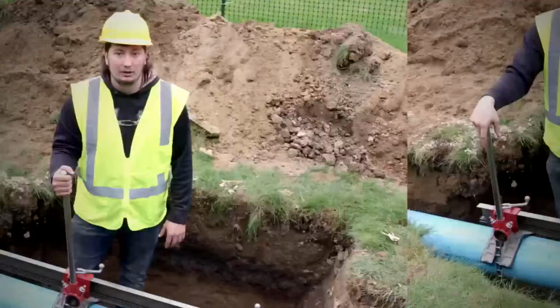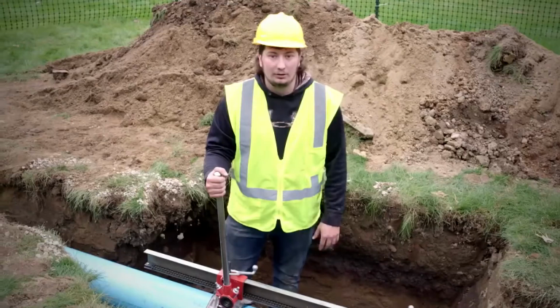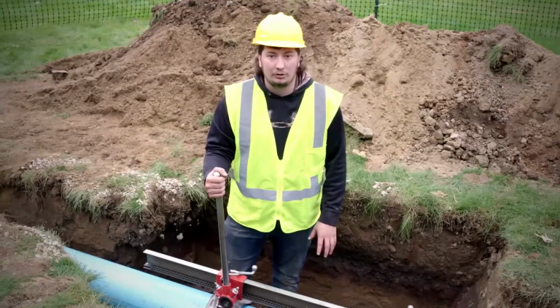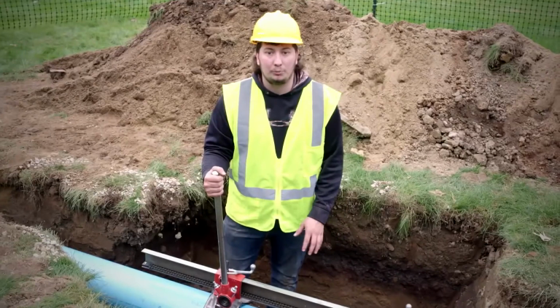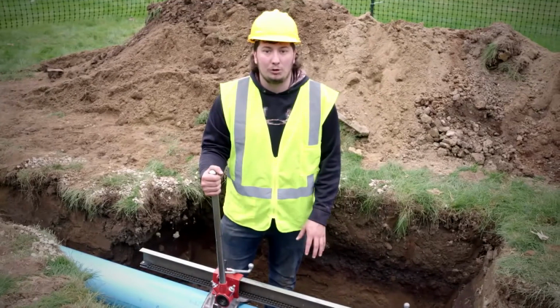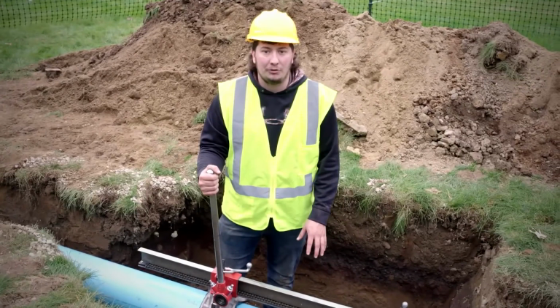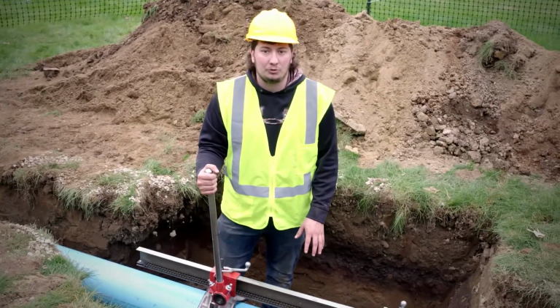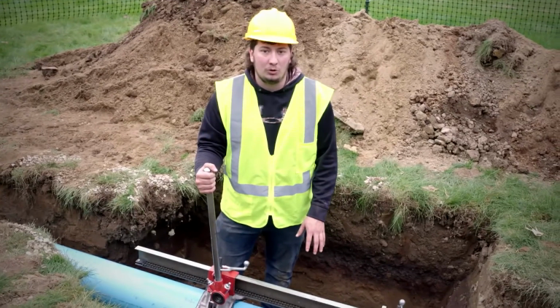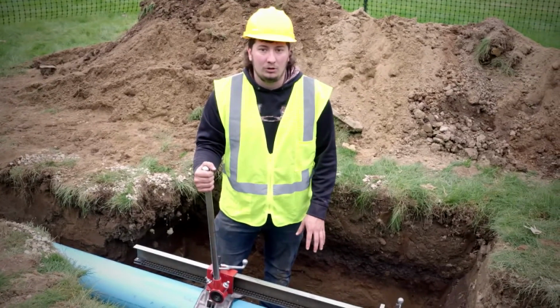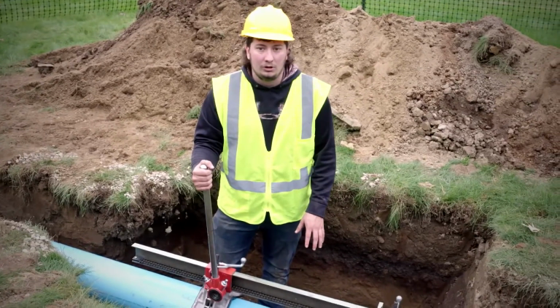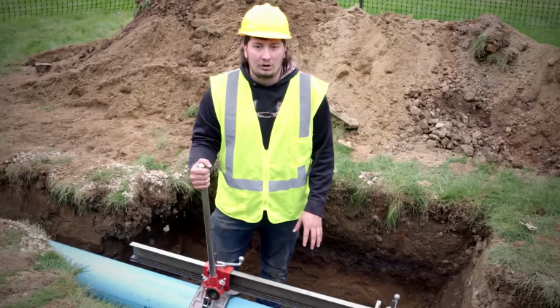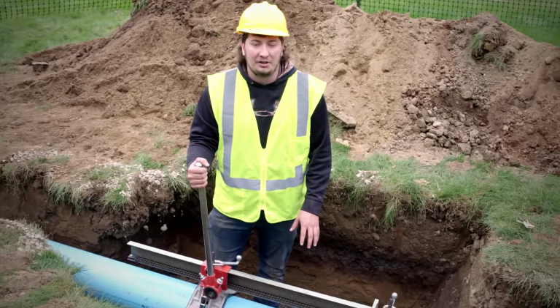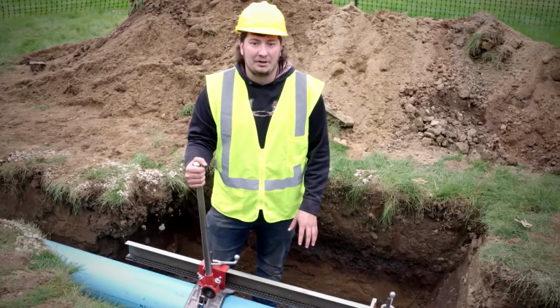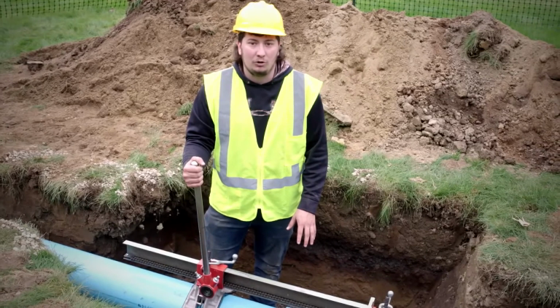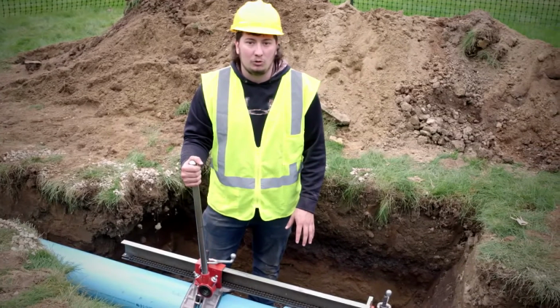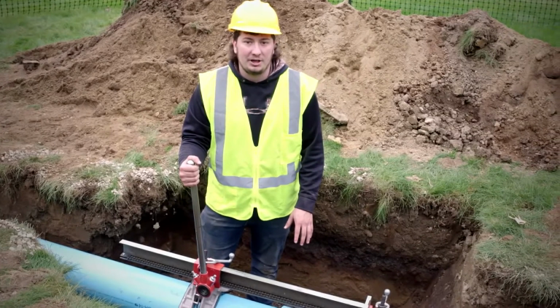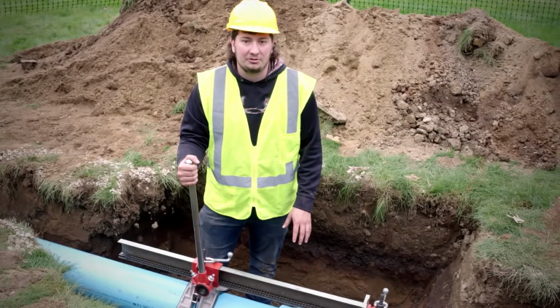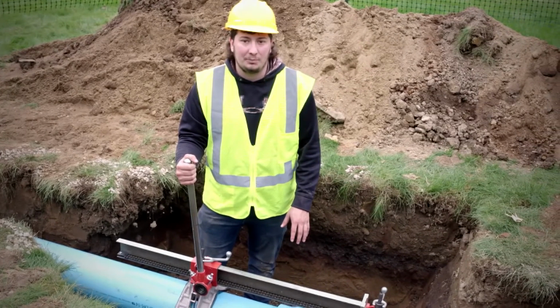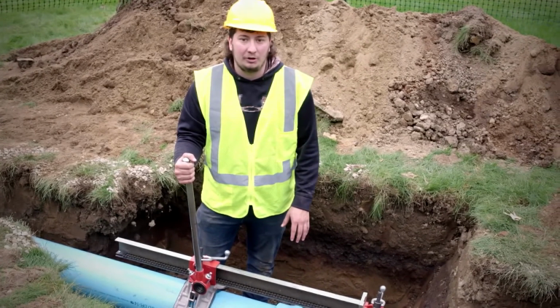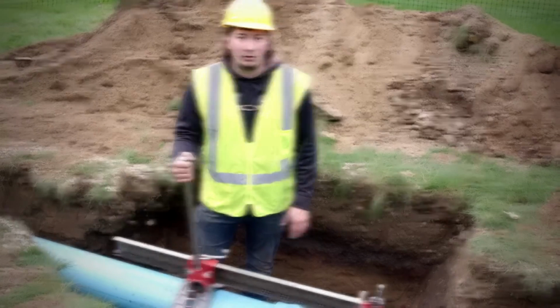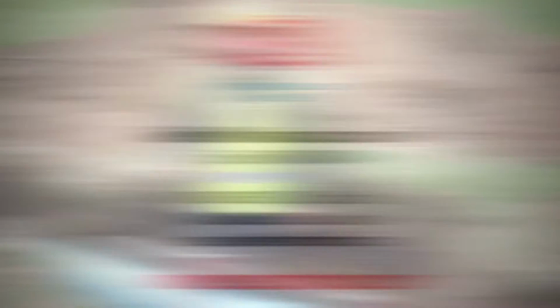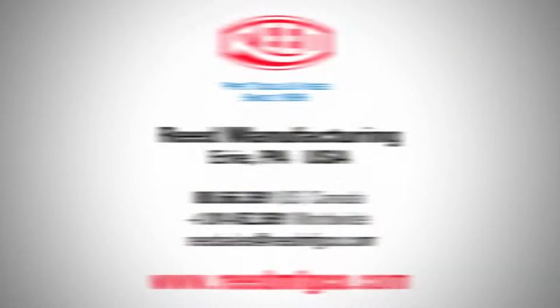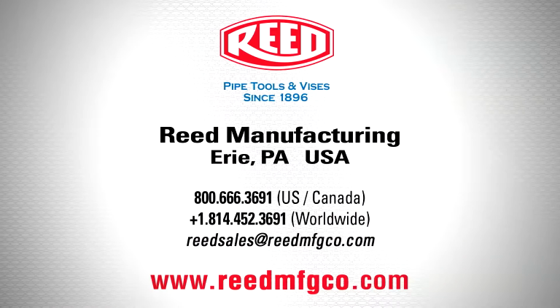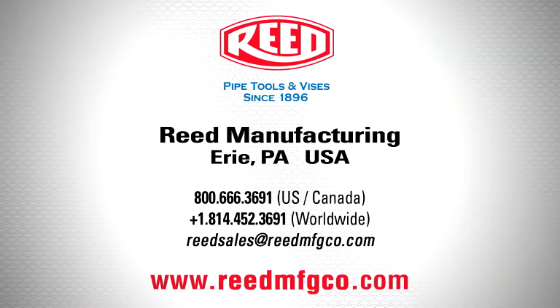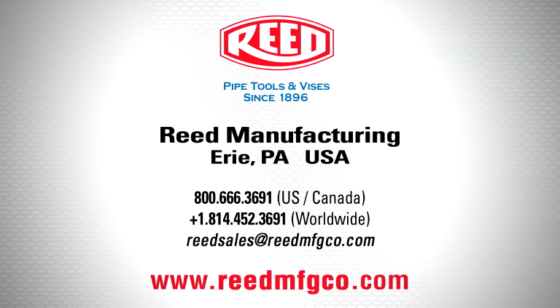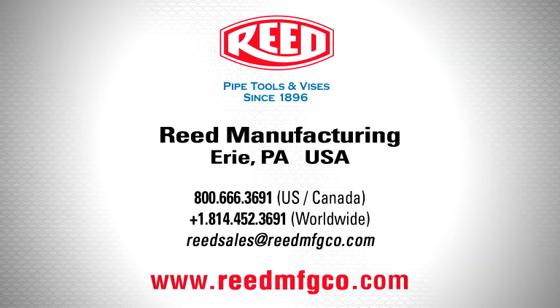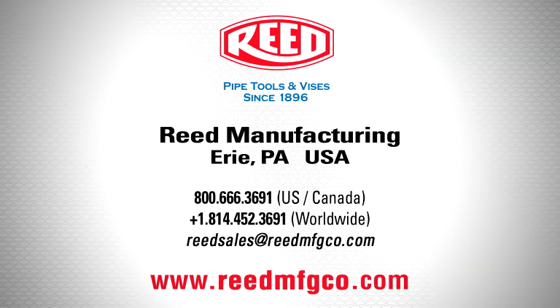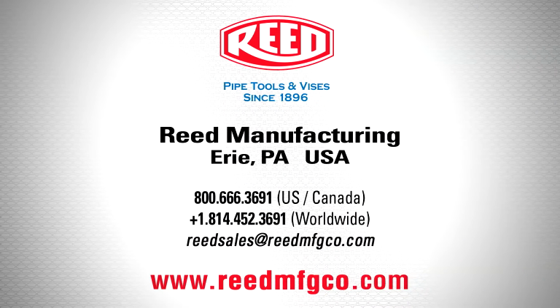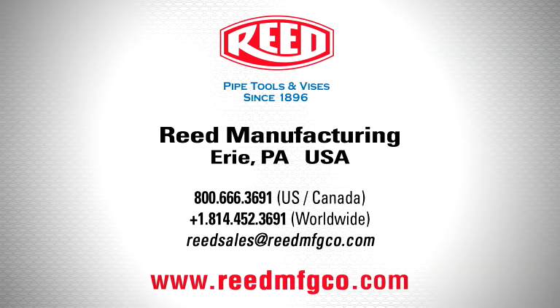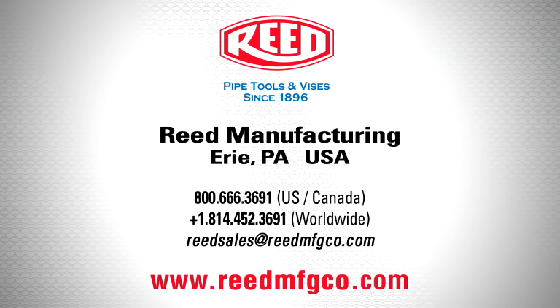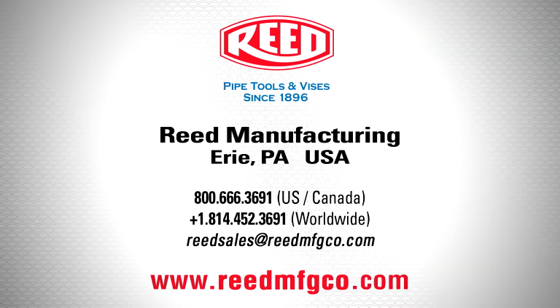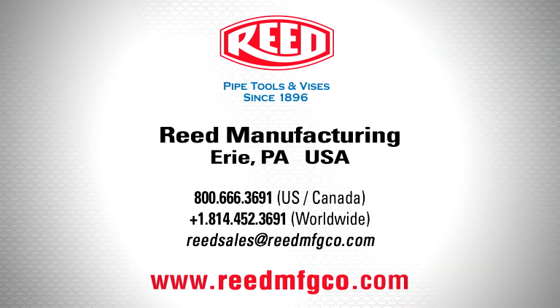To learn more about this tool, contact your local Reed distributor or visit reedmfgco.com.